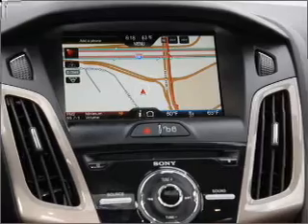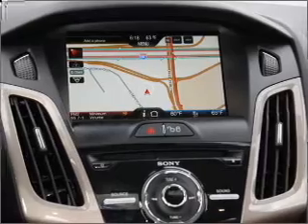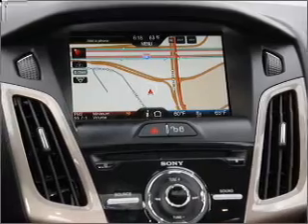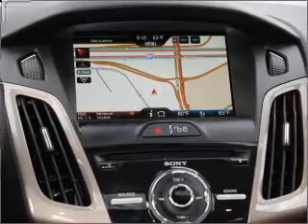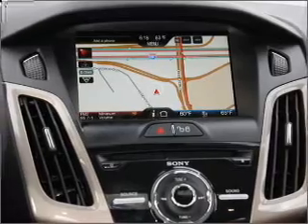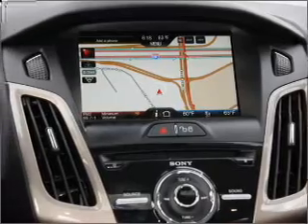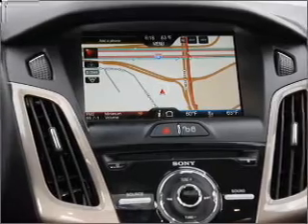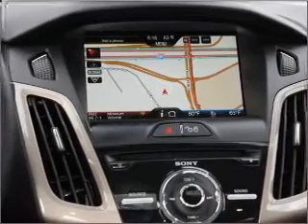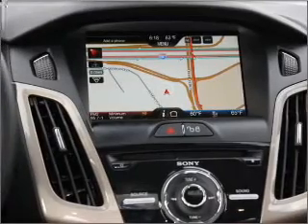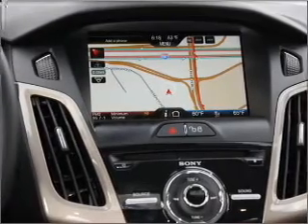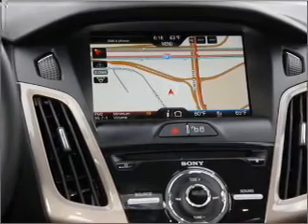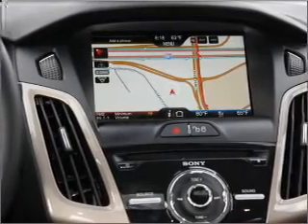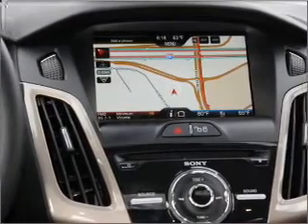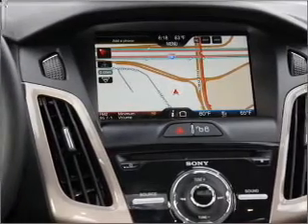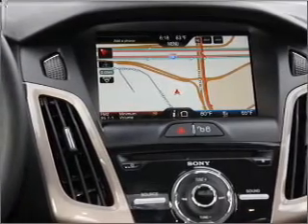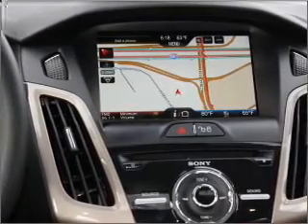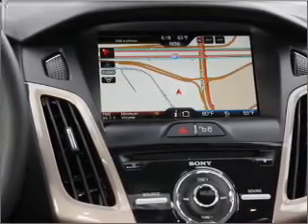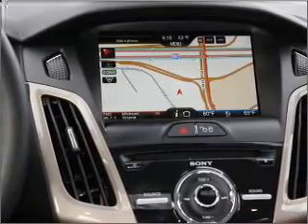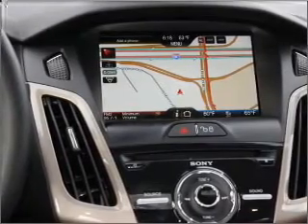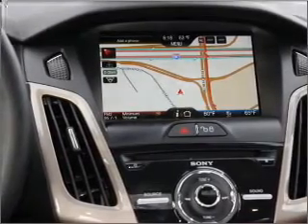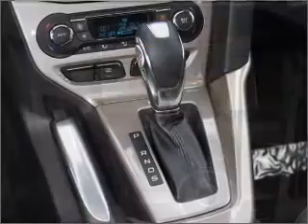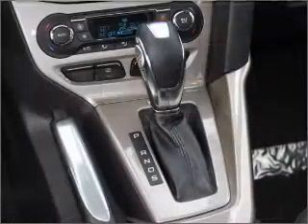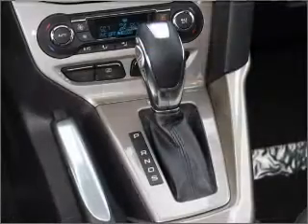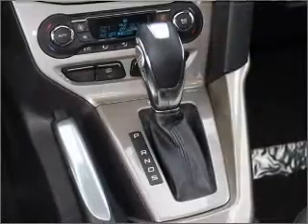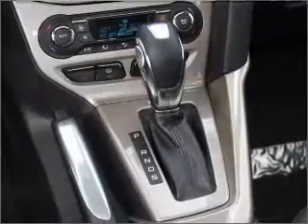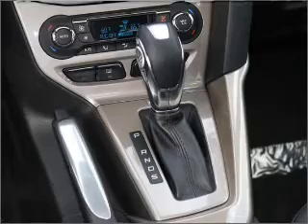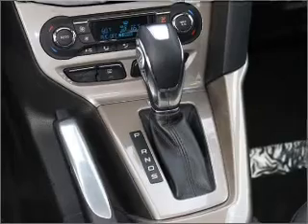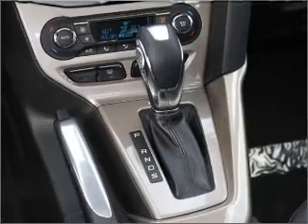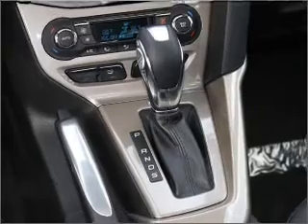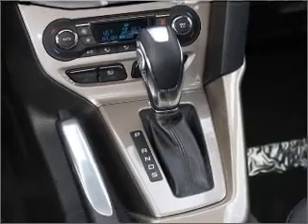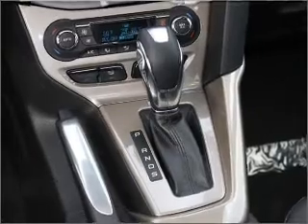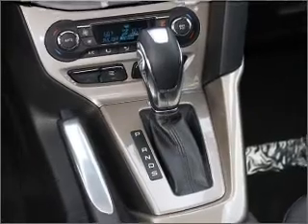Power windows, power steering, cruise control, power mirrors, an alarm system, an AM-FM stereo with a CD player.